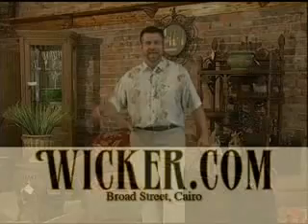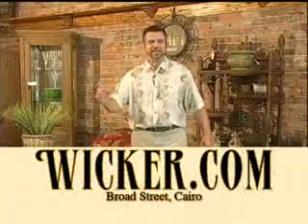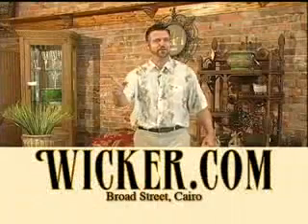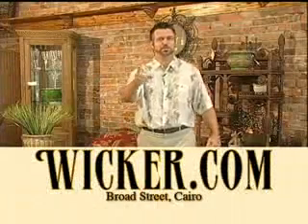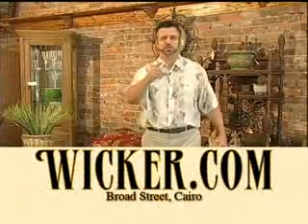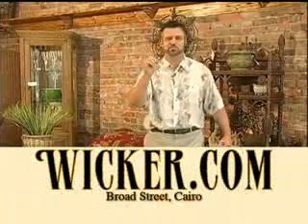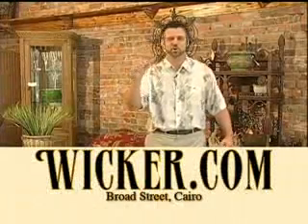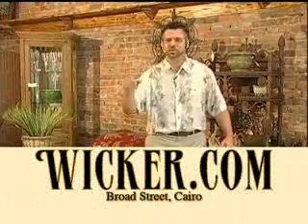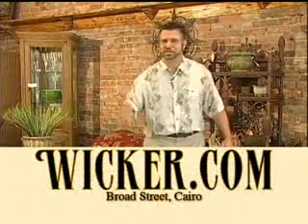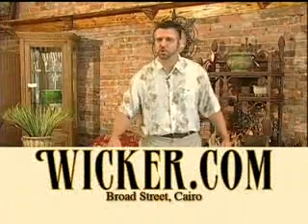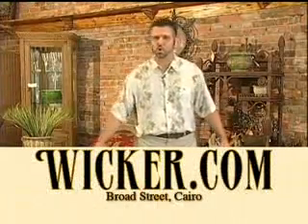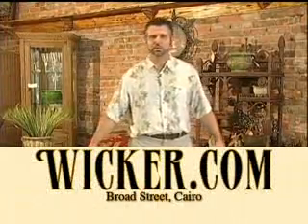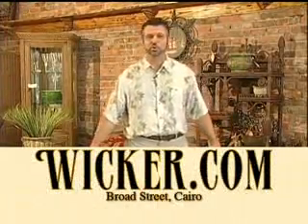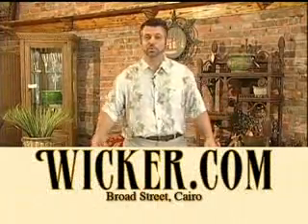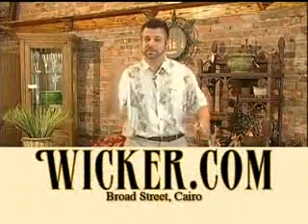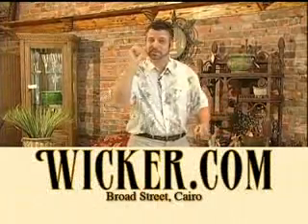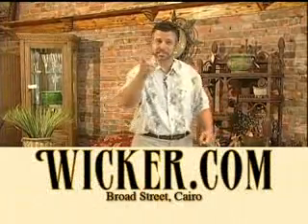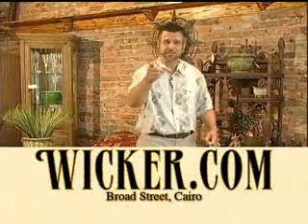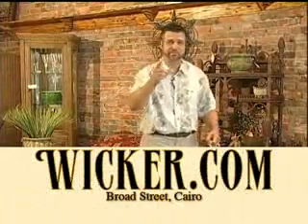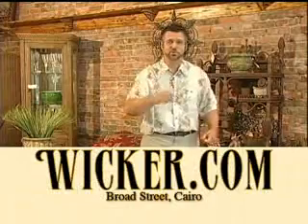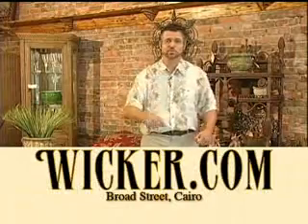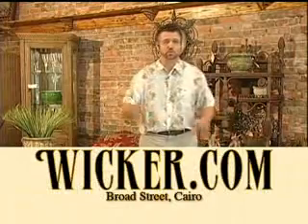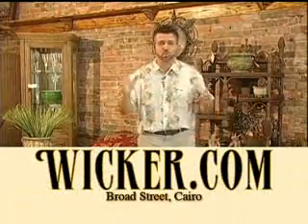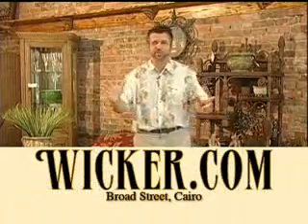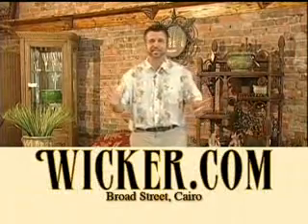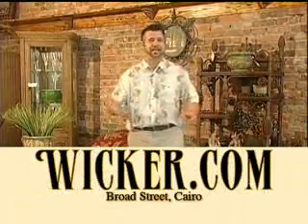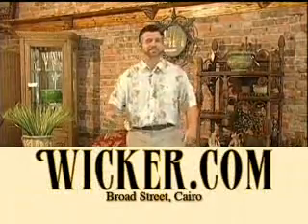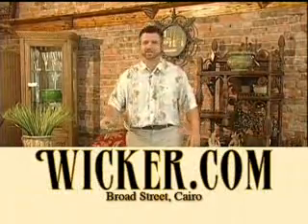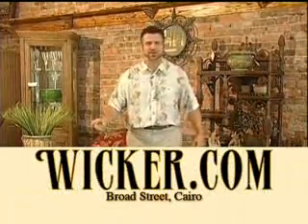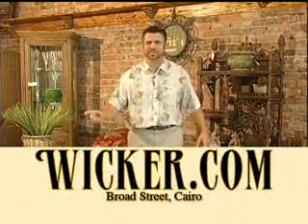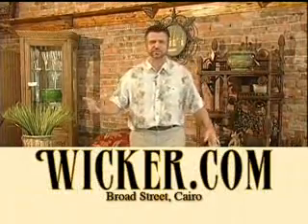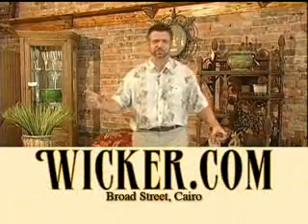Hey folks, are you bored with the same old home decor? Well, maybe it's time for you to visit Wicker.com in downtown Cairo.